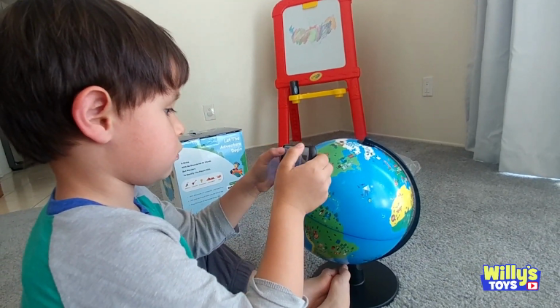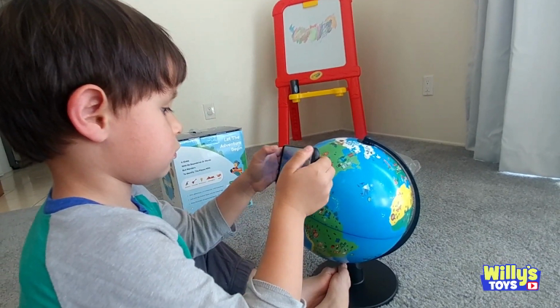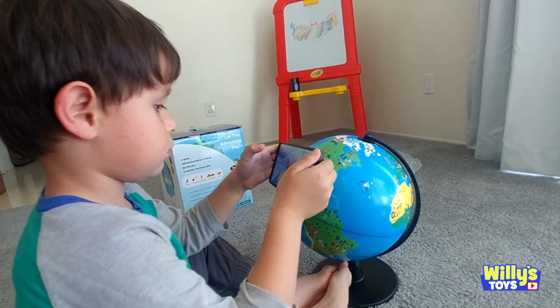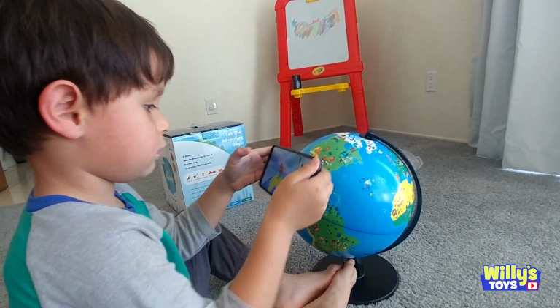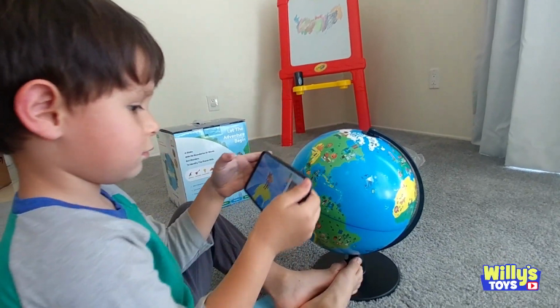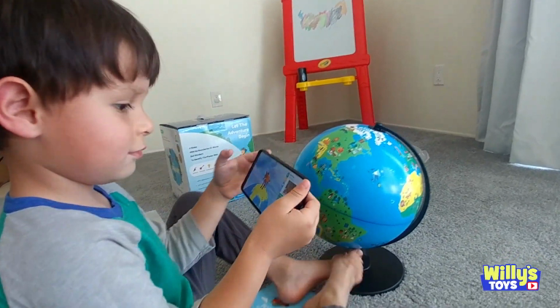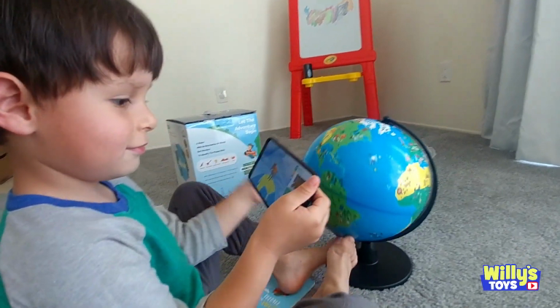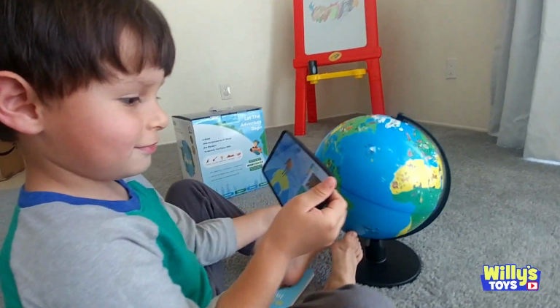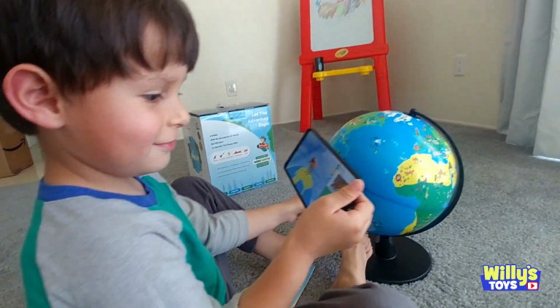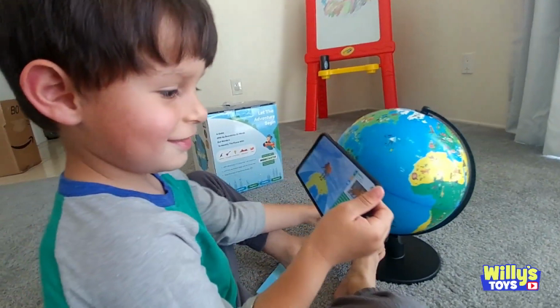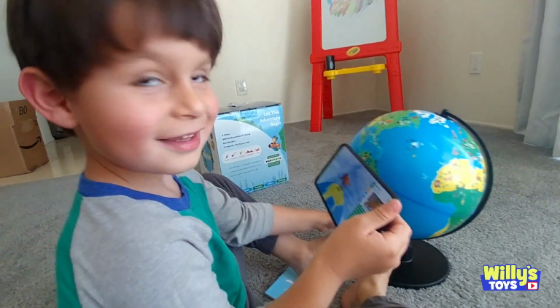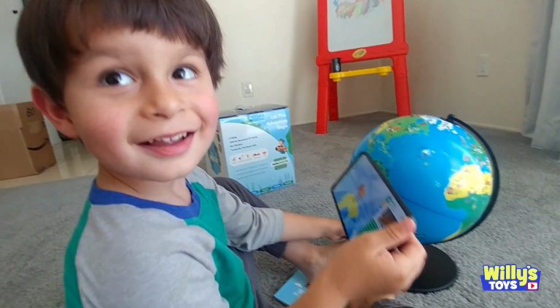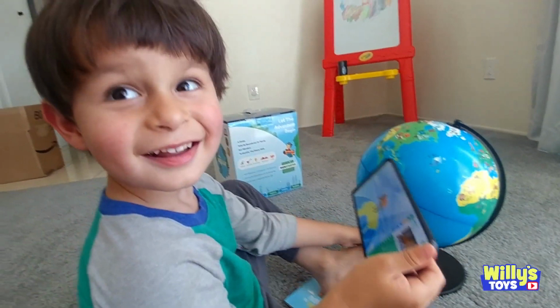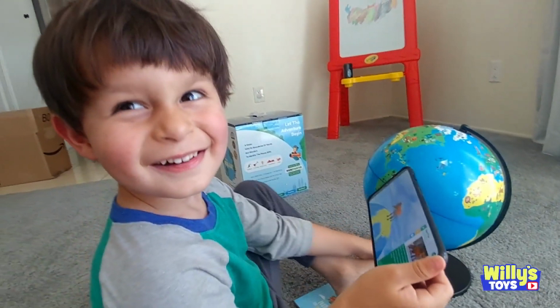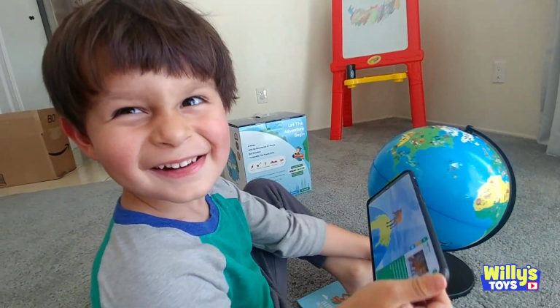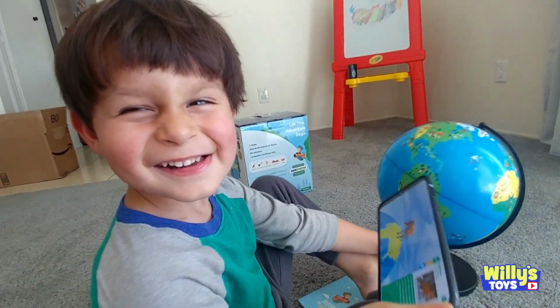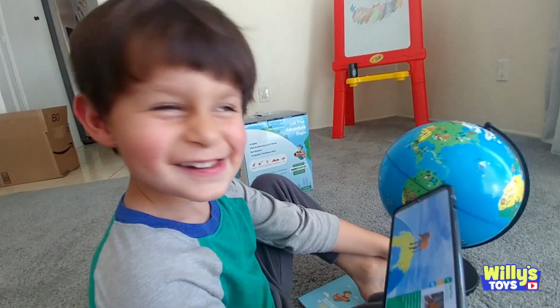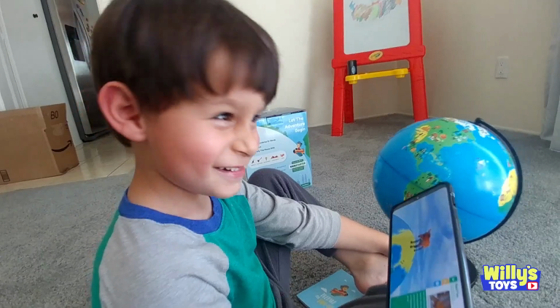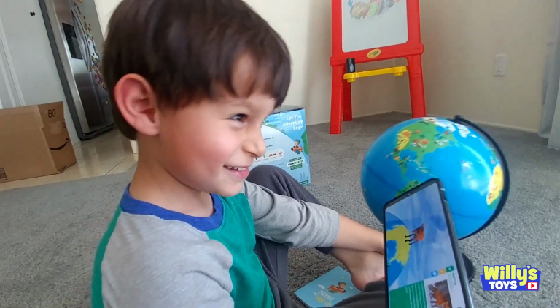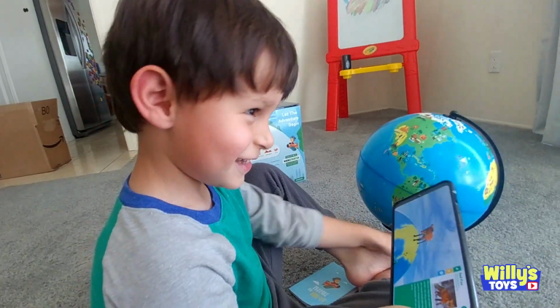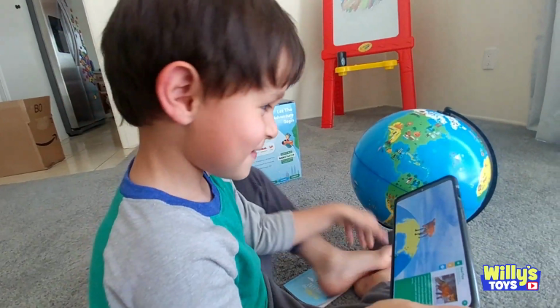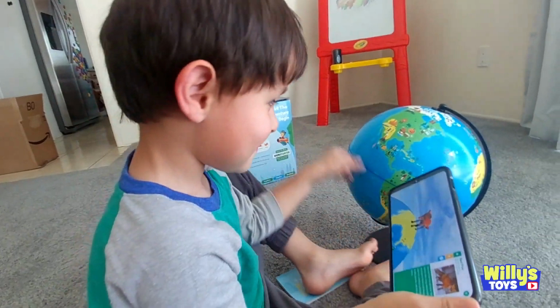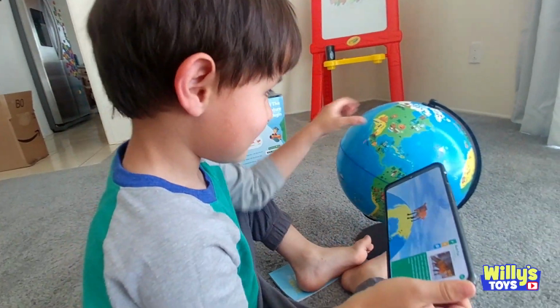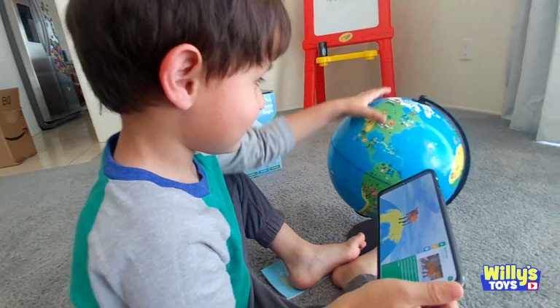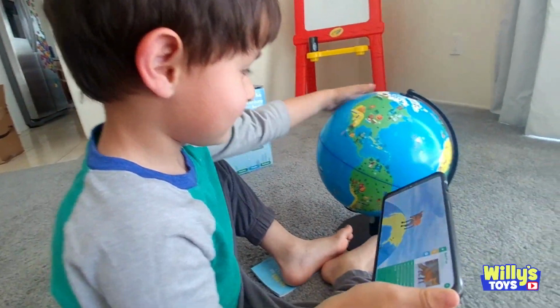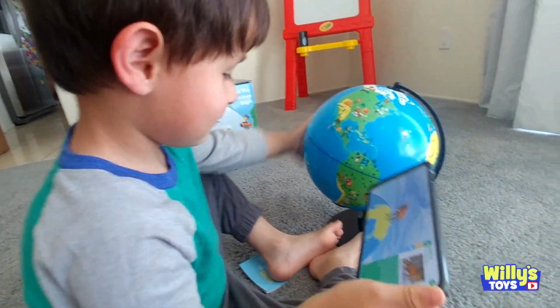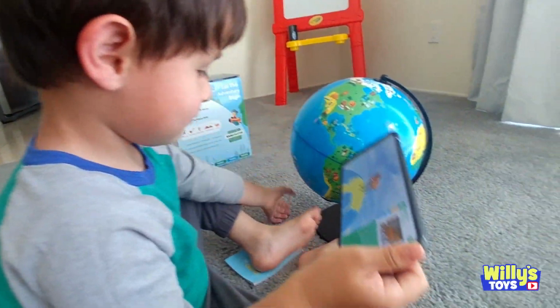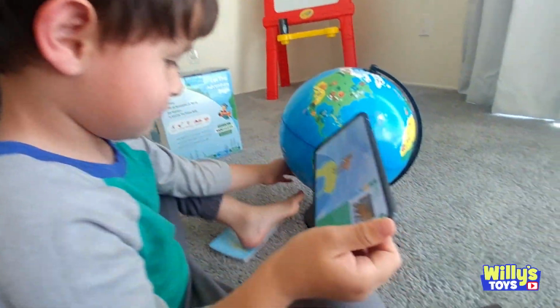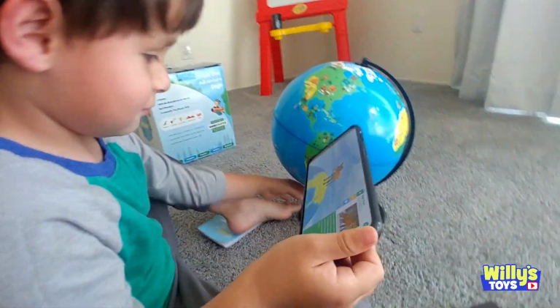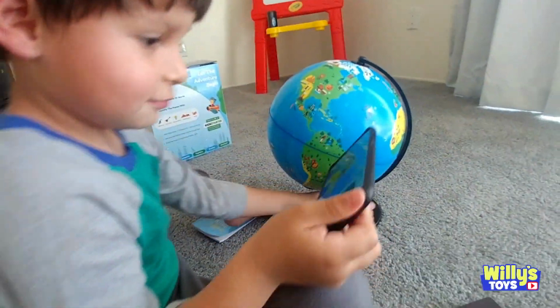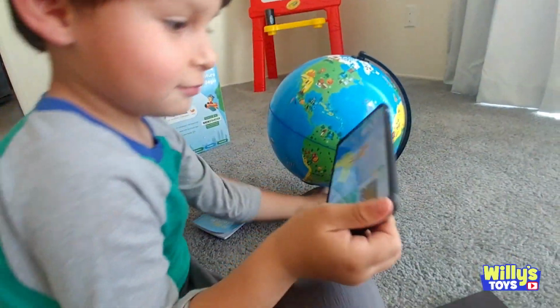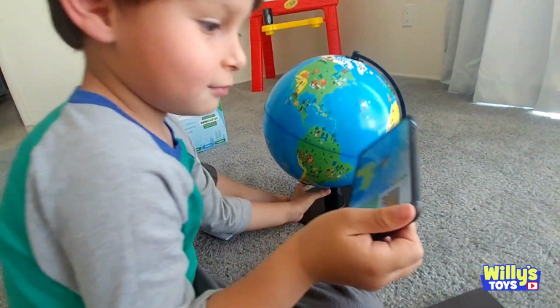The name's Red Fox, but I'm not always red. You can find me all over the world.